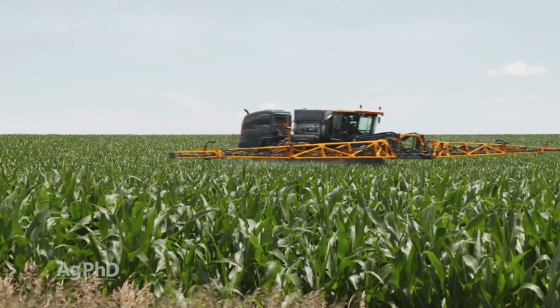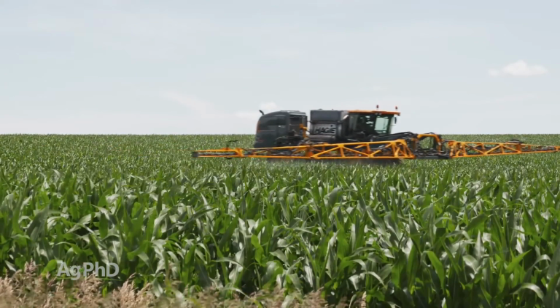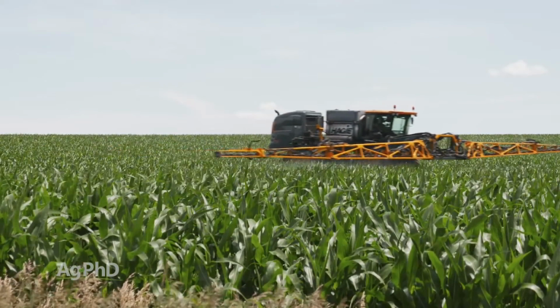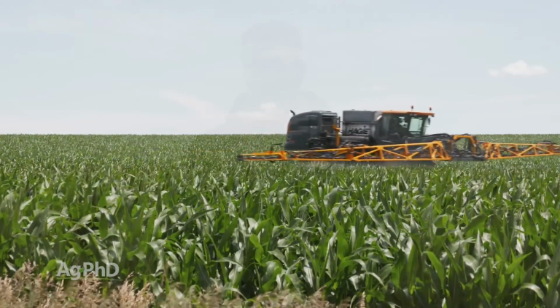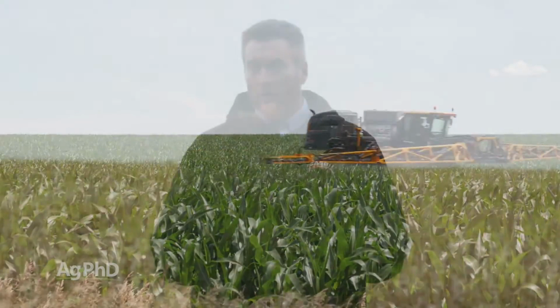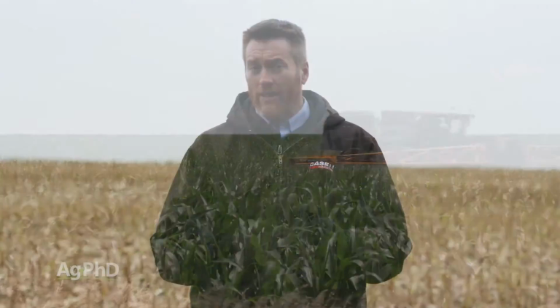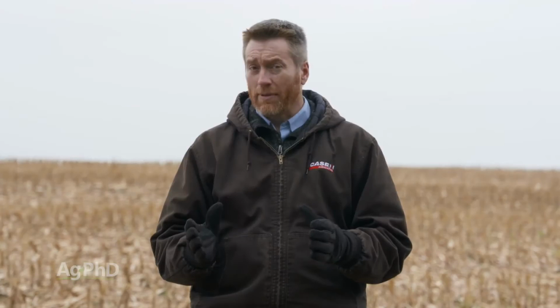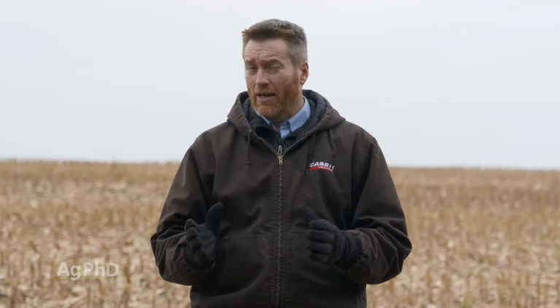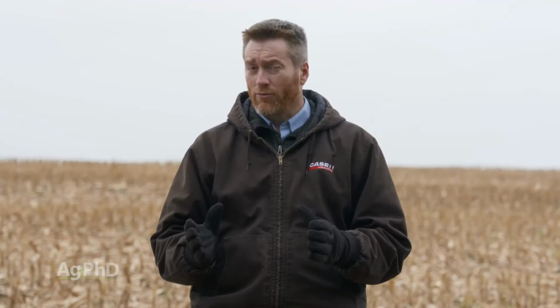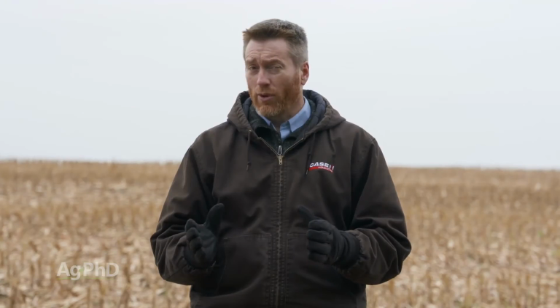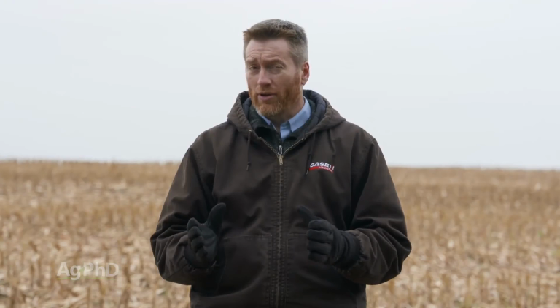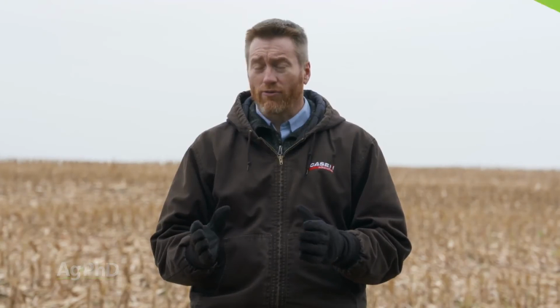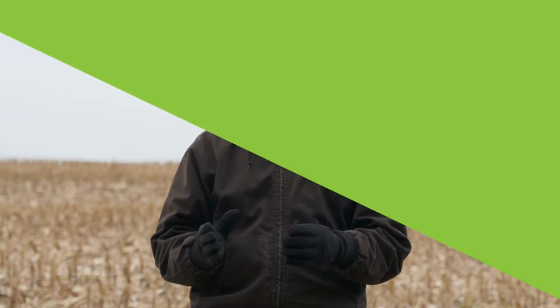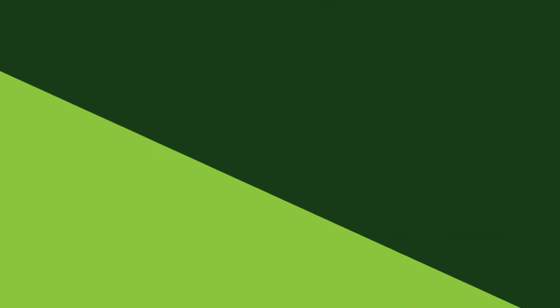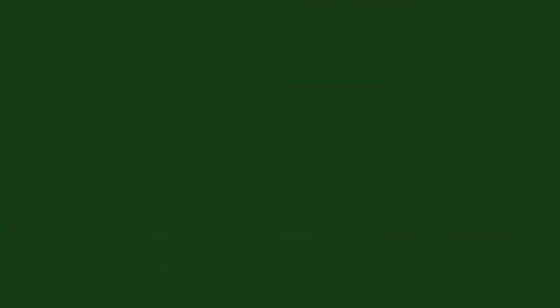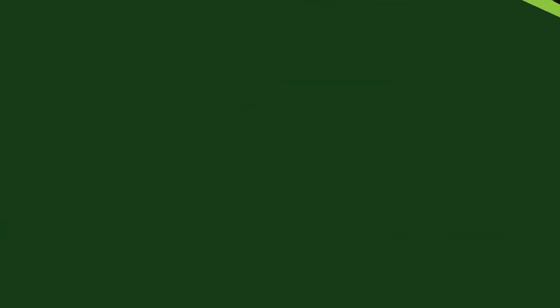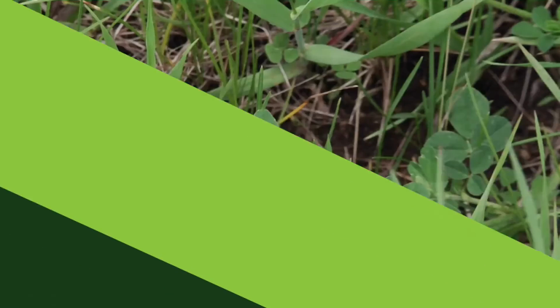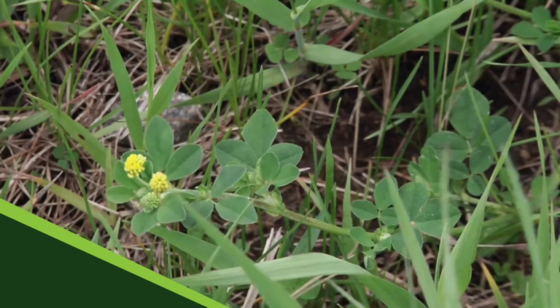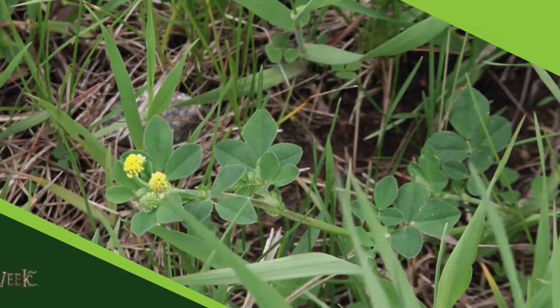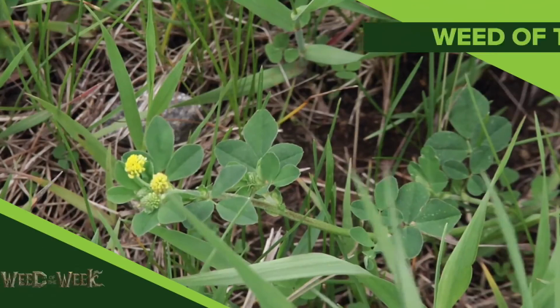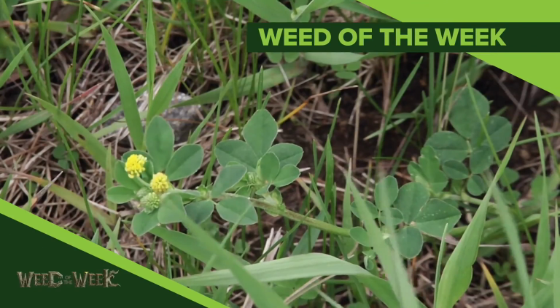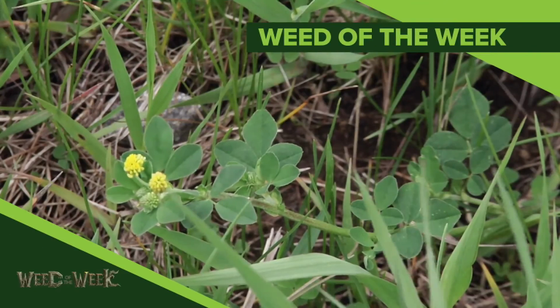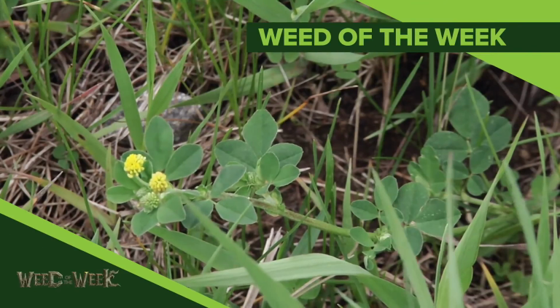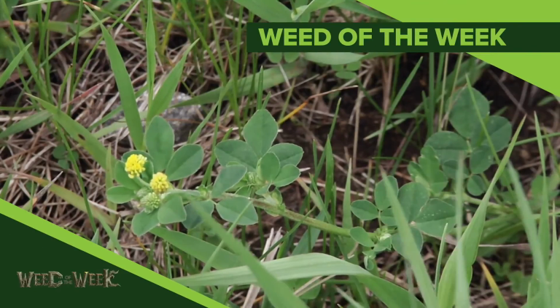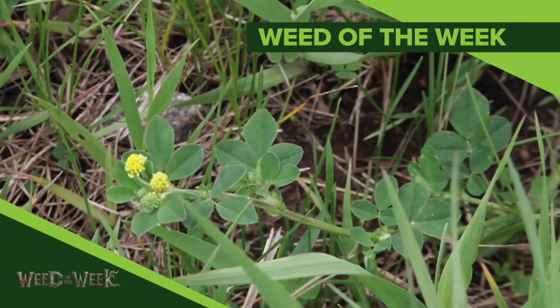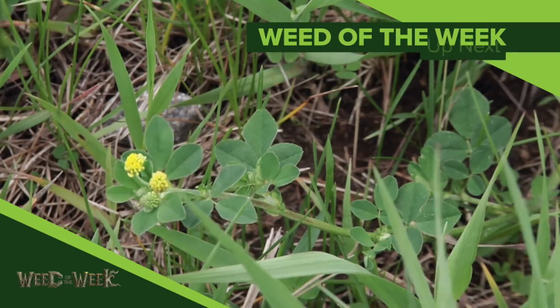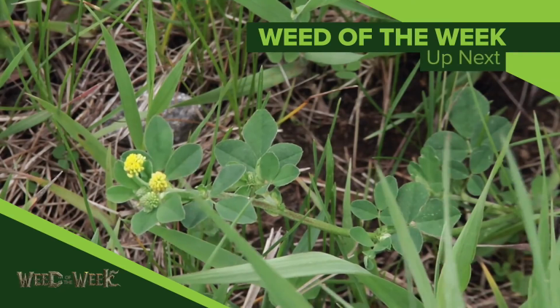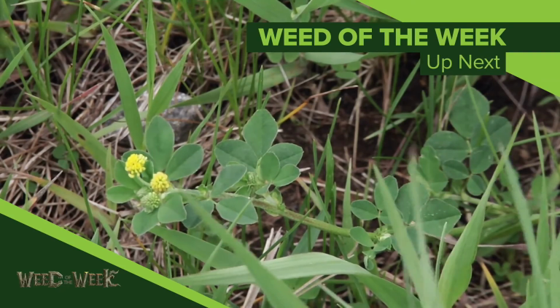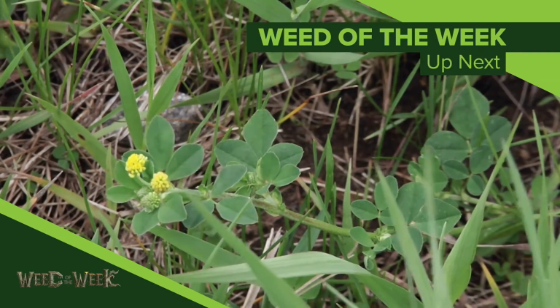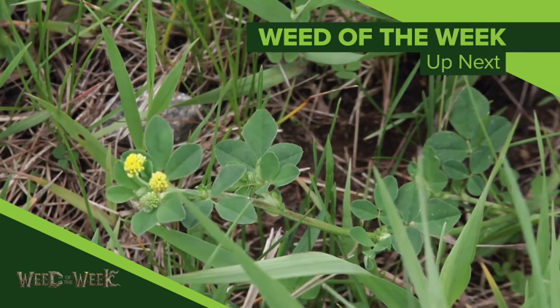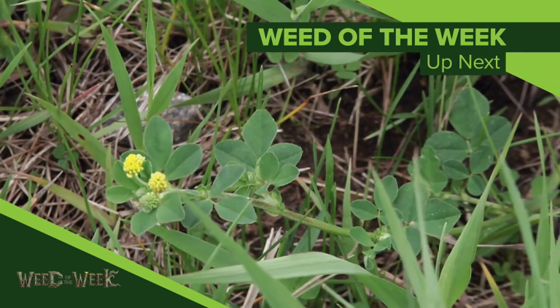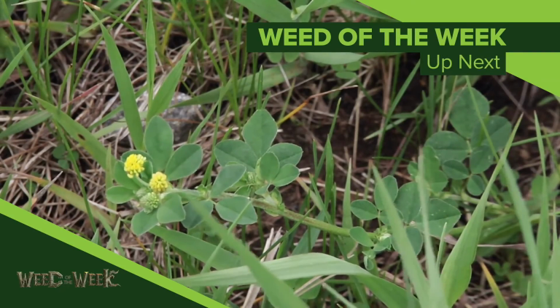One other thing you want to keep an eye out for on your farm is our Weed of the Week. We'll show you how to control it coming up next.